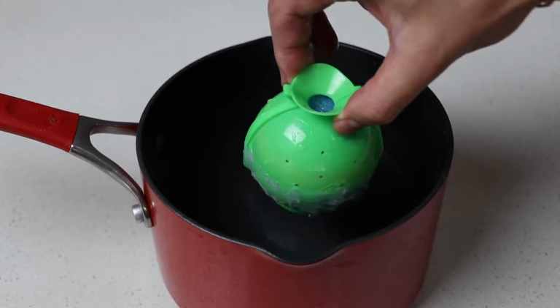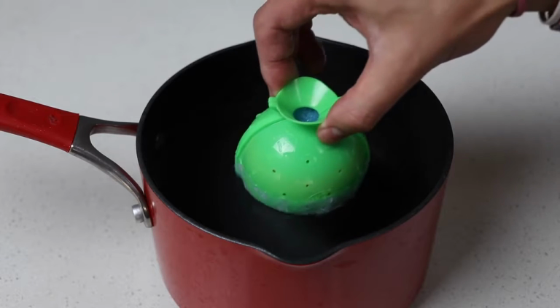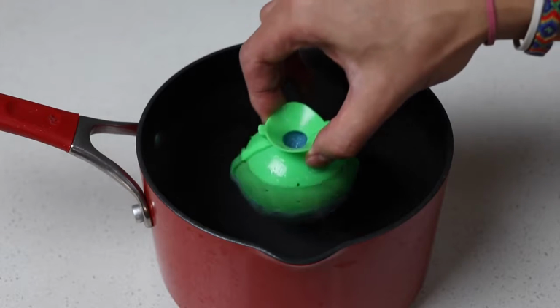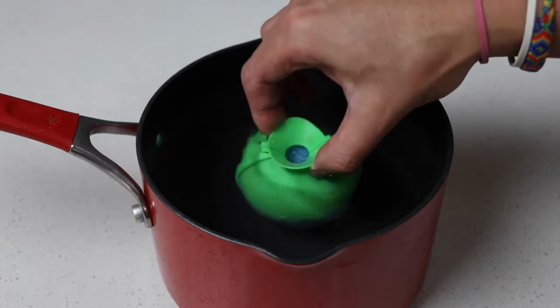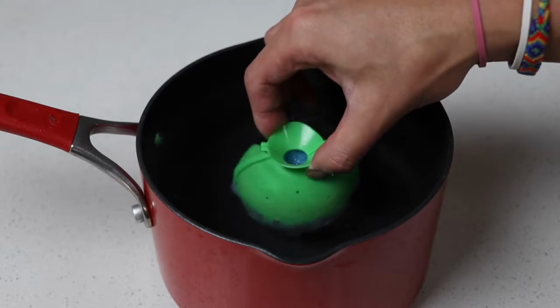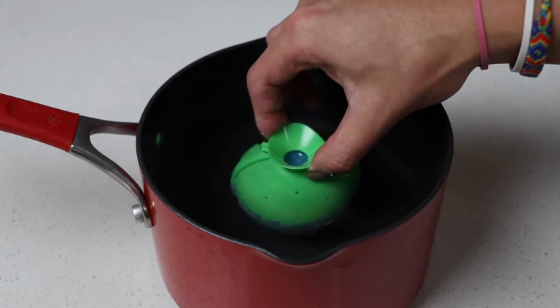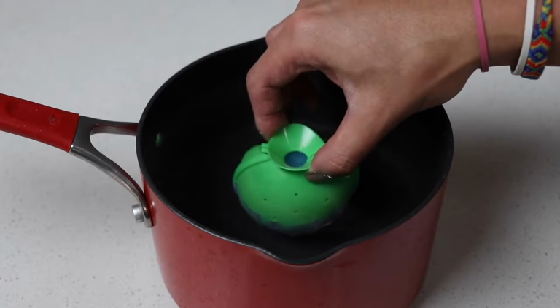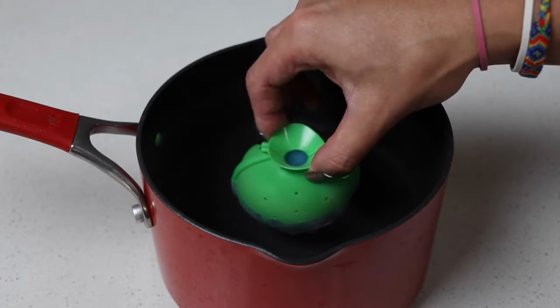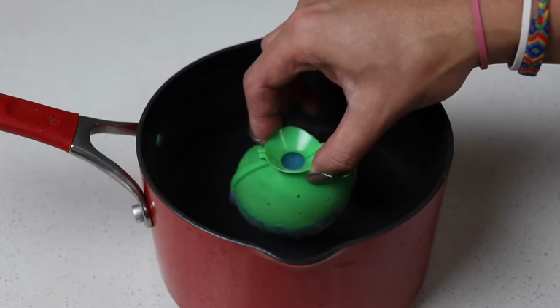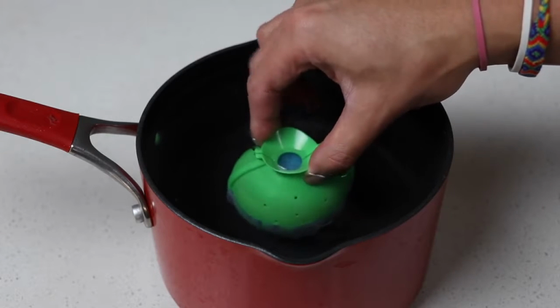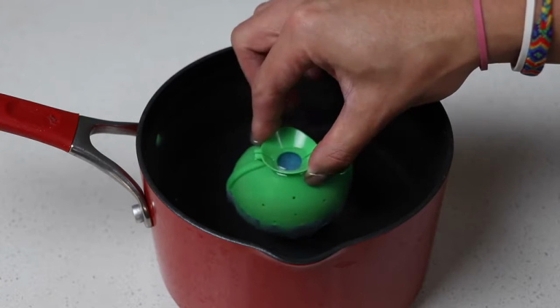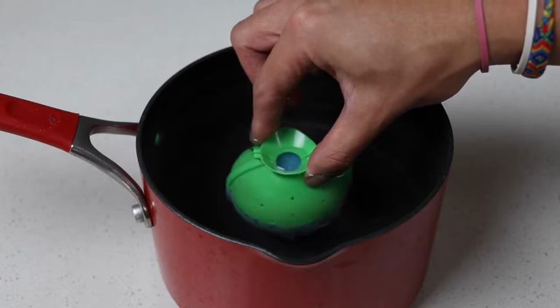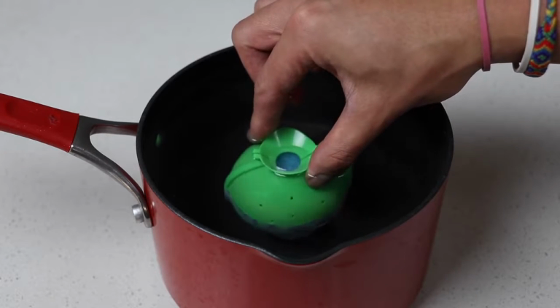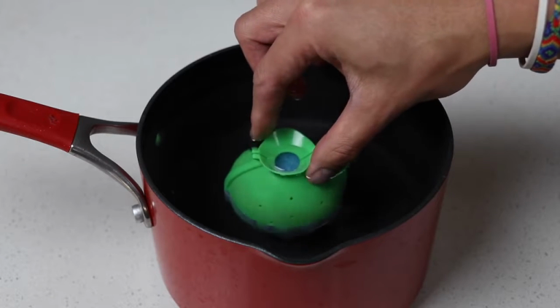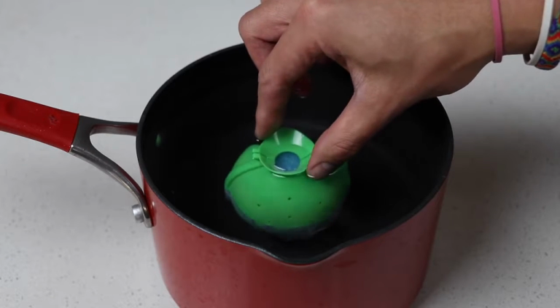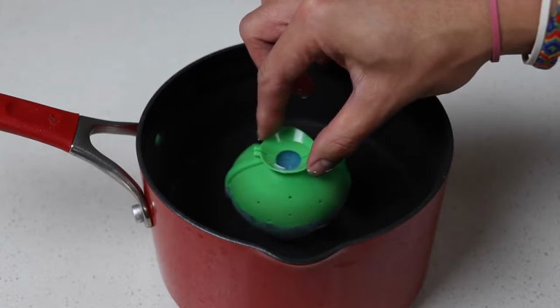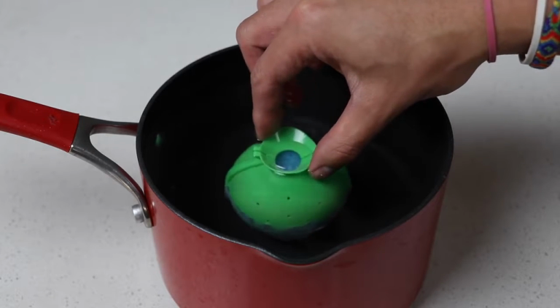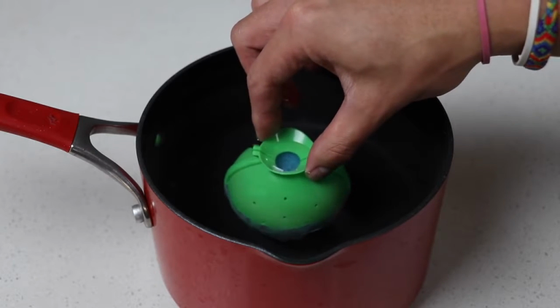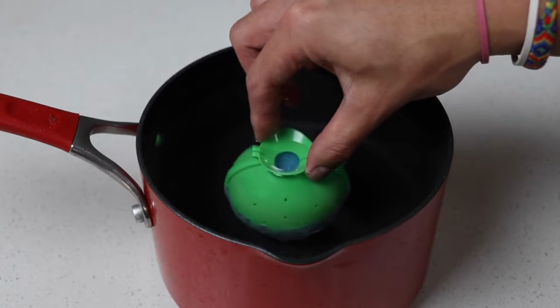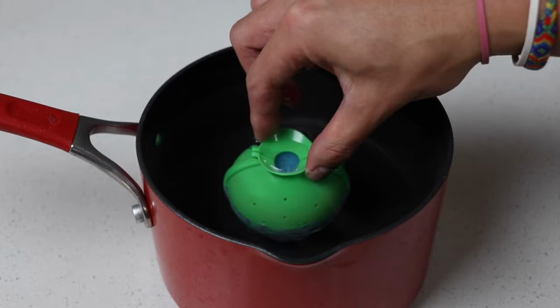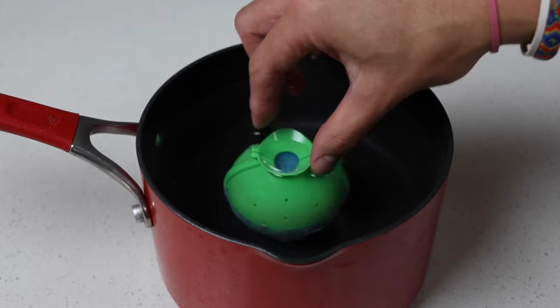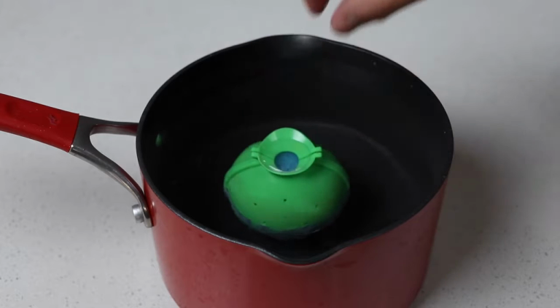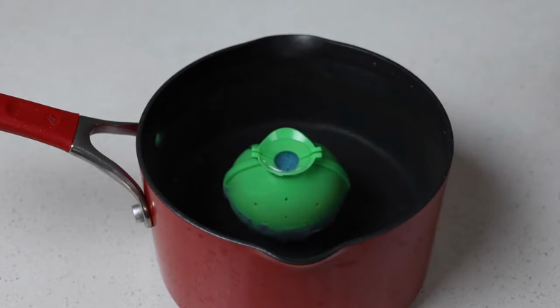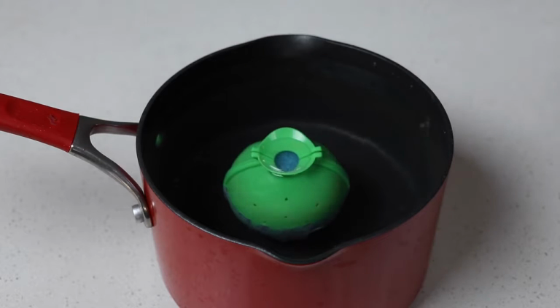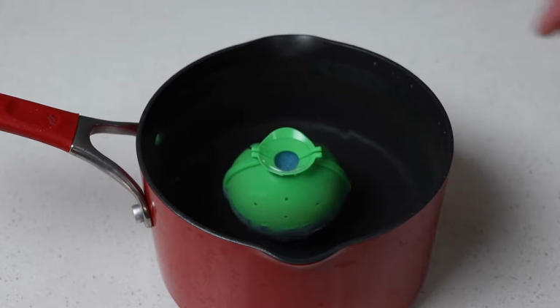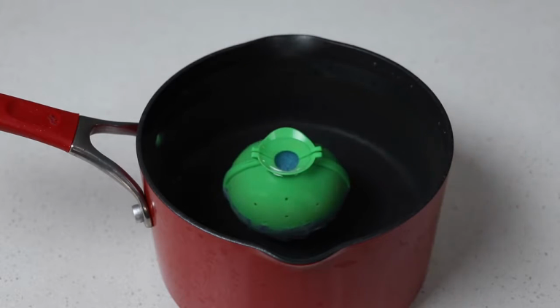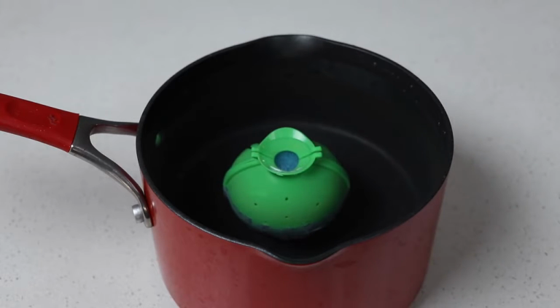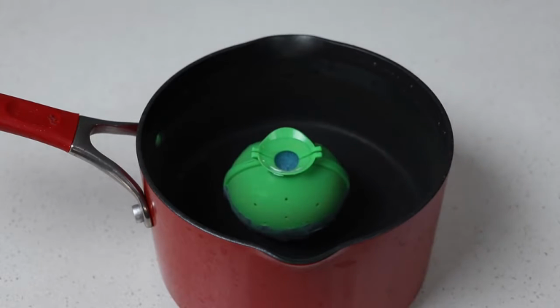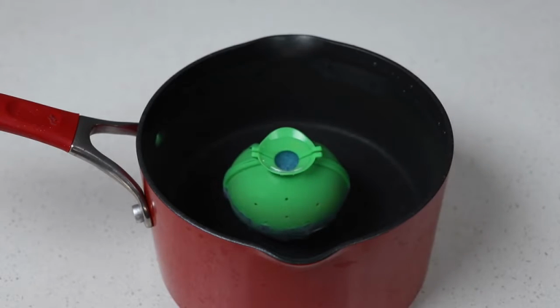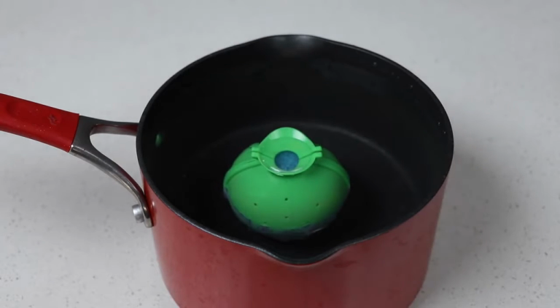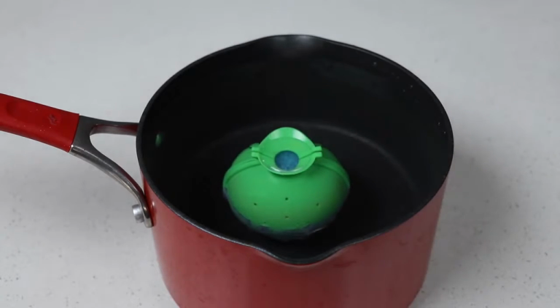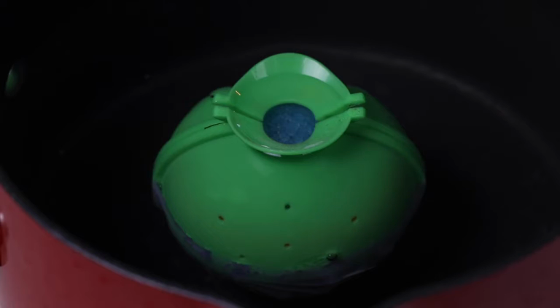Once it's filled up with powder, we're going to completely submerge it into water for about 5-6 minutes, and then let it rest out of the water for about 10 minutes.